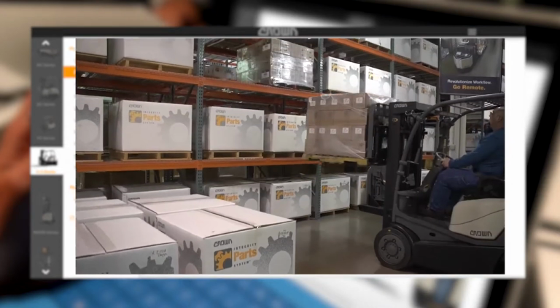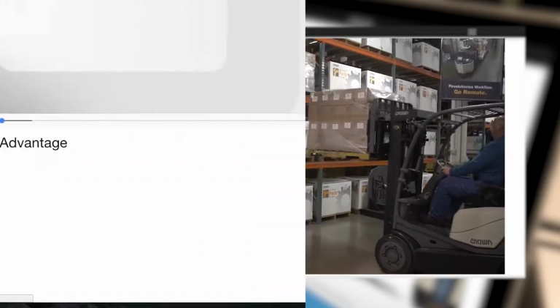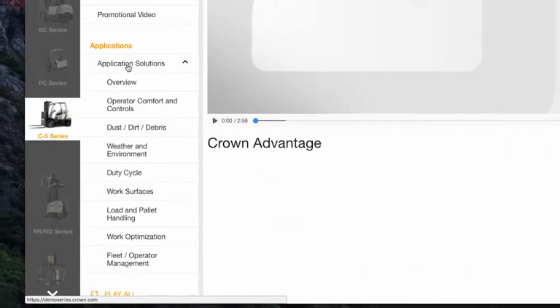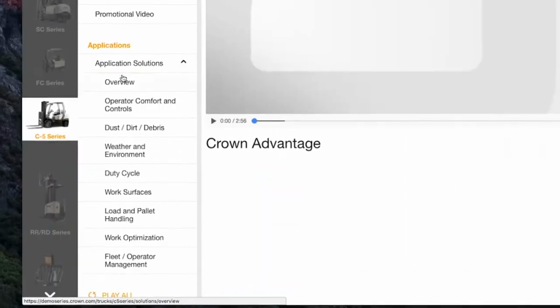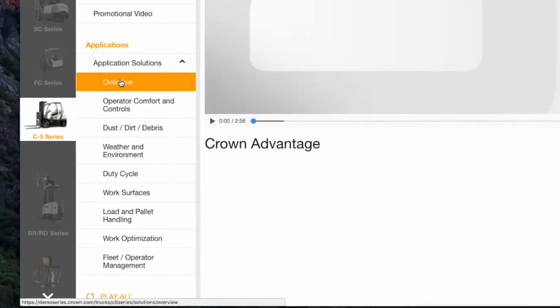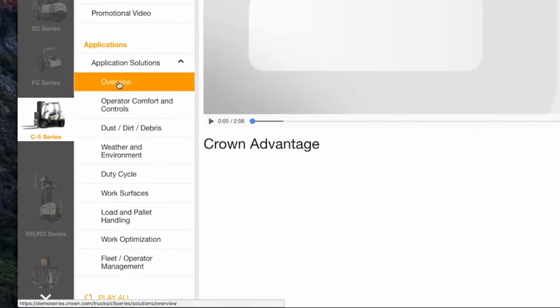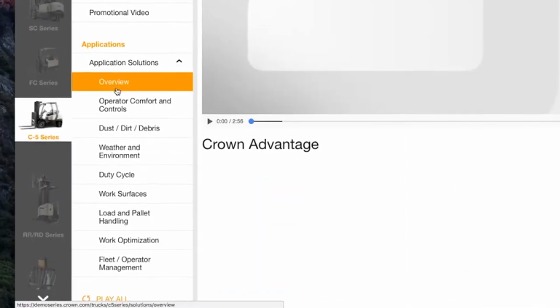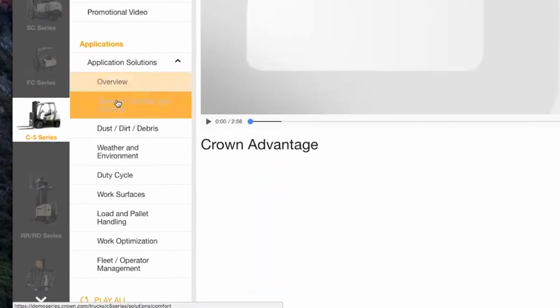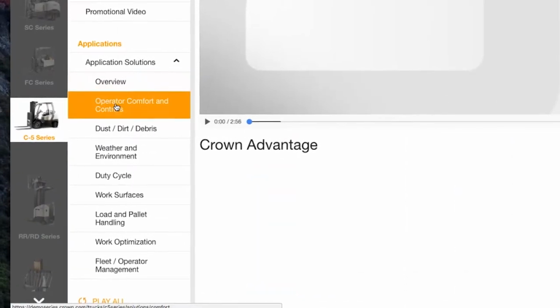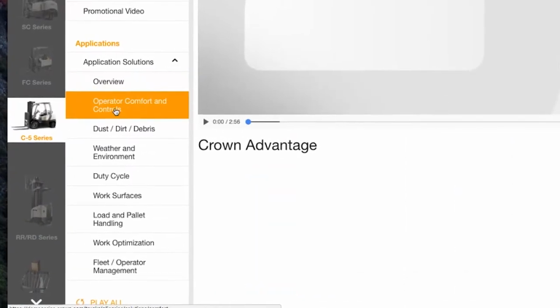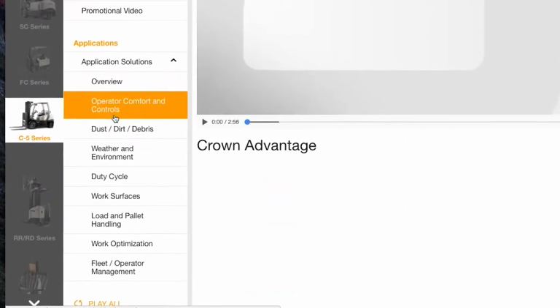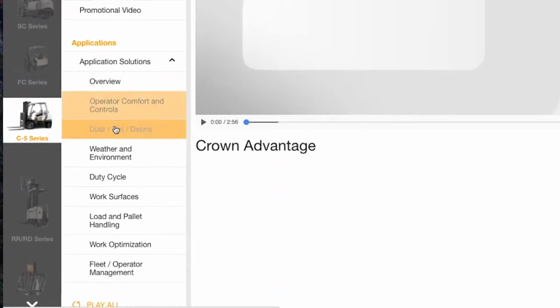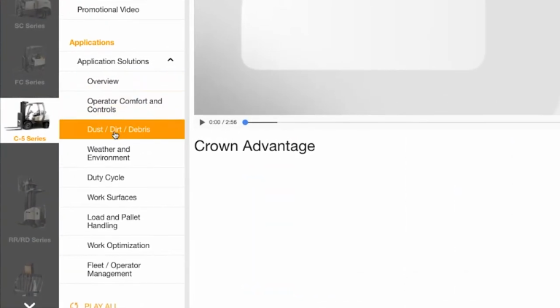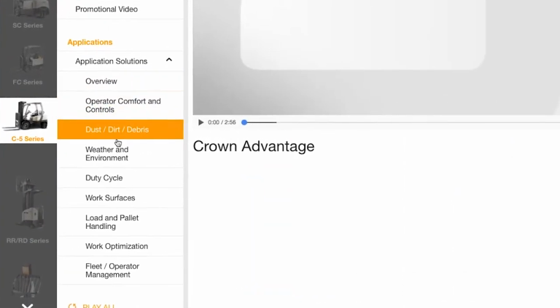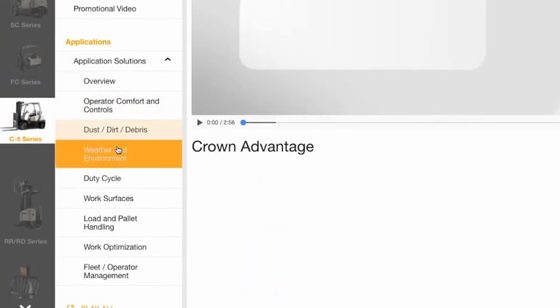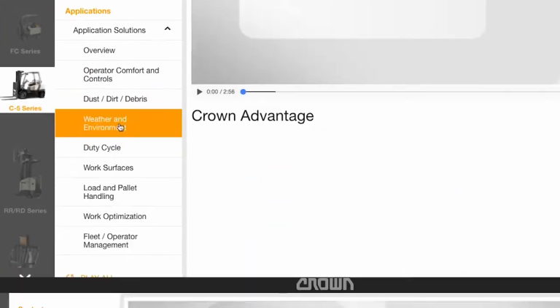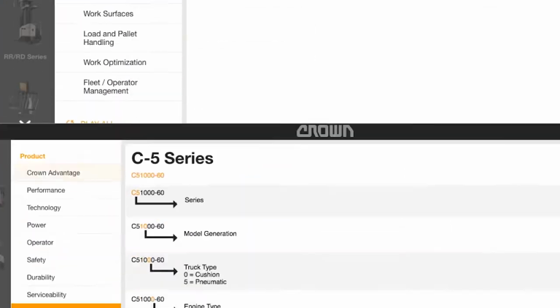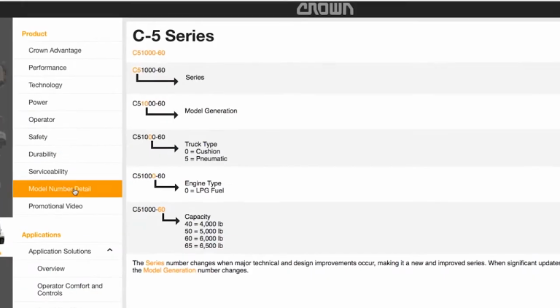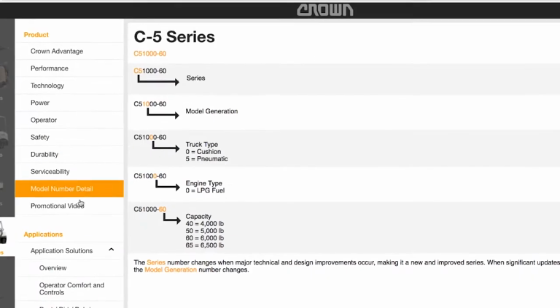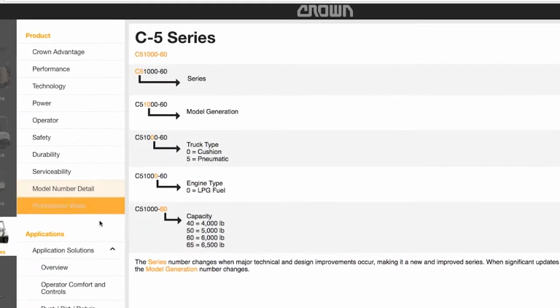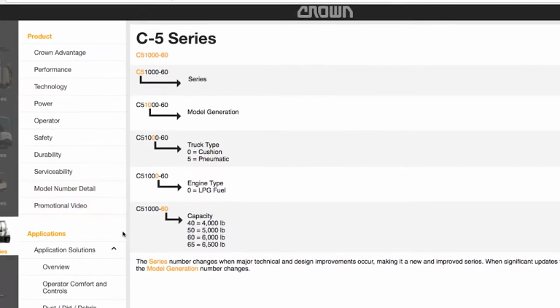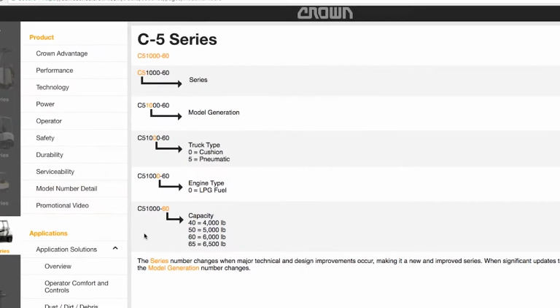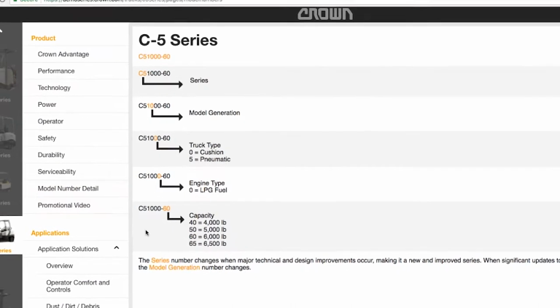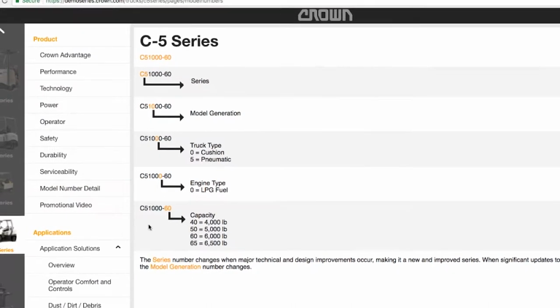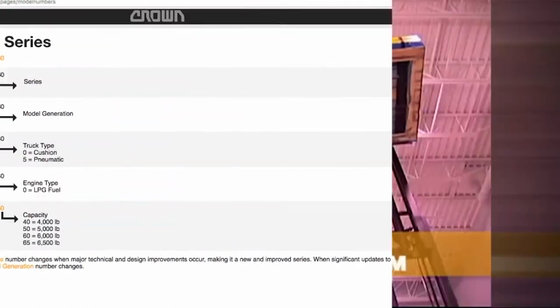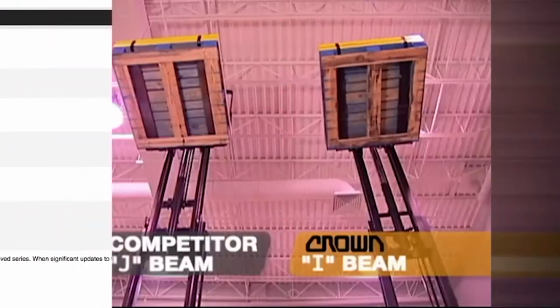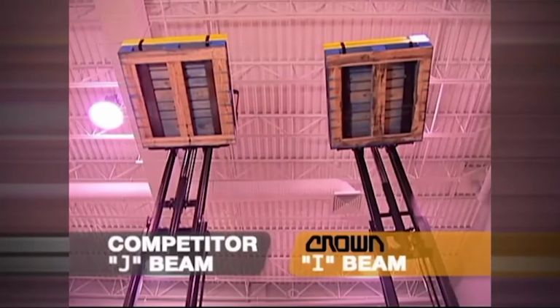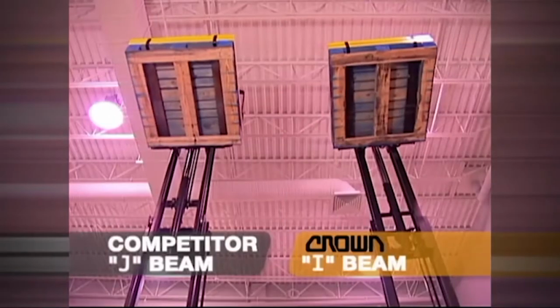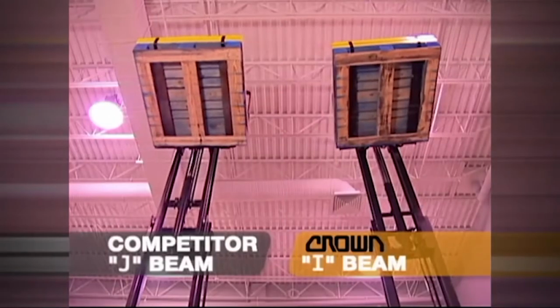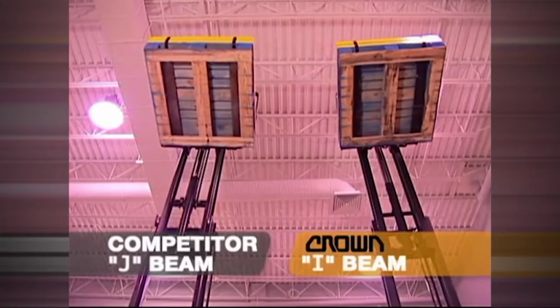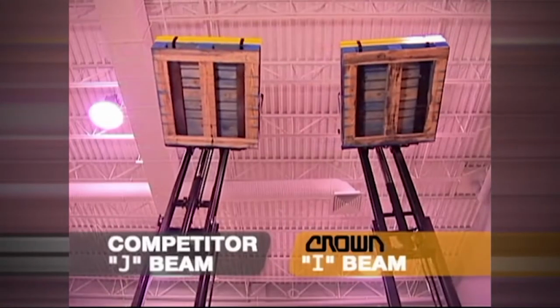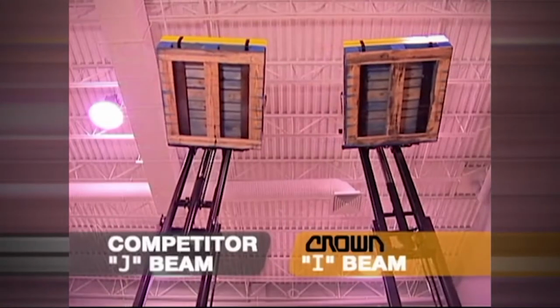We also created content — application tips, specifications, competitive comparisons, and much more.